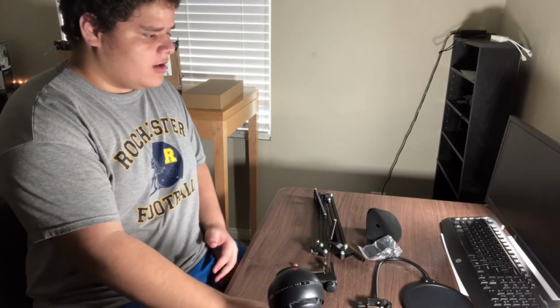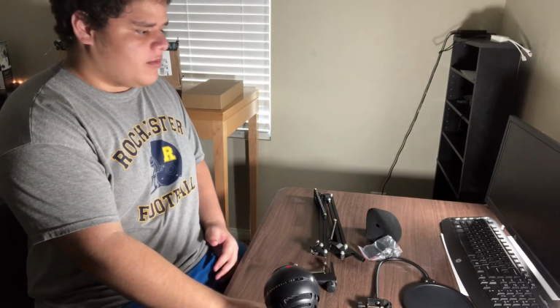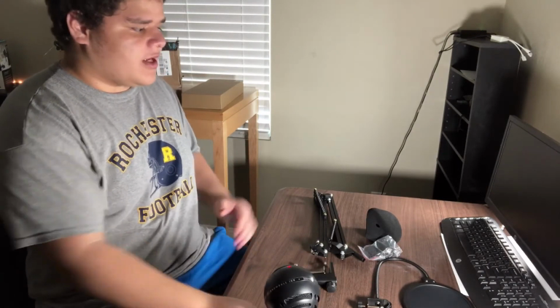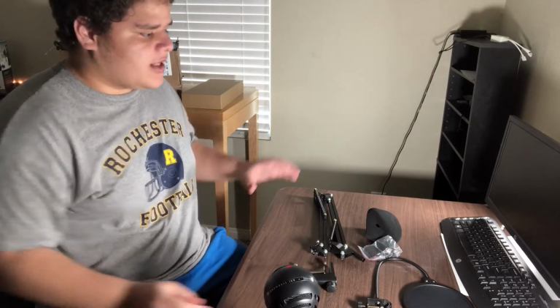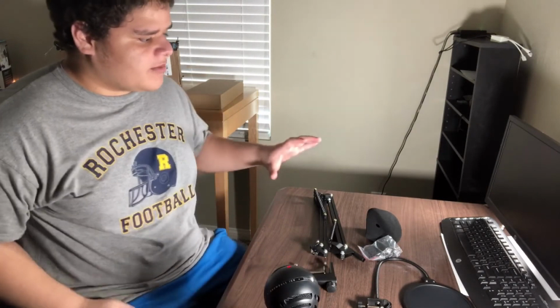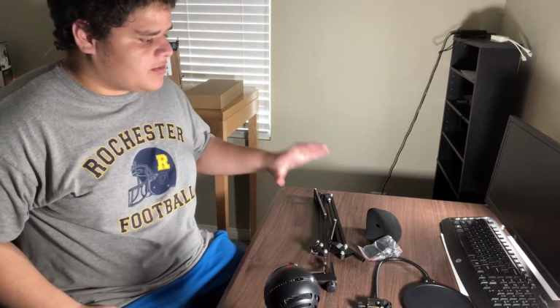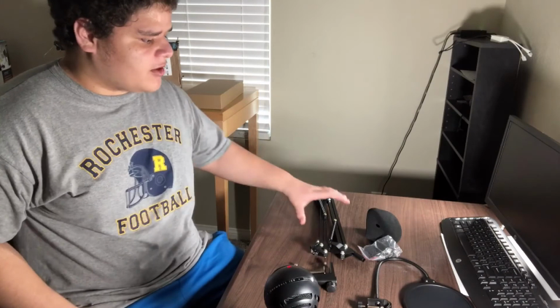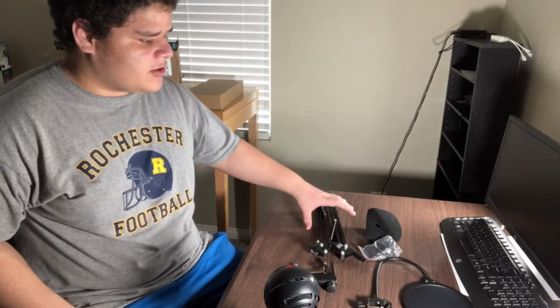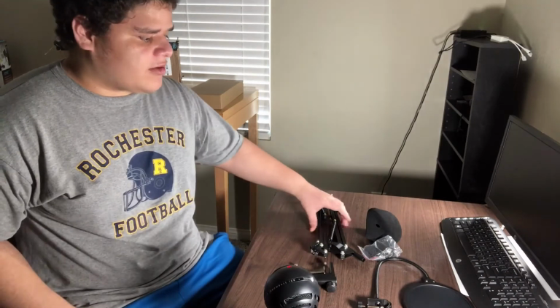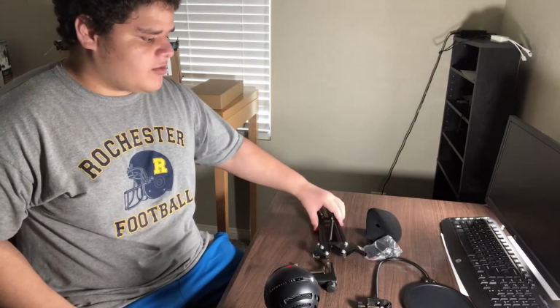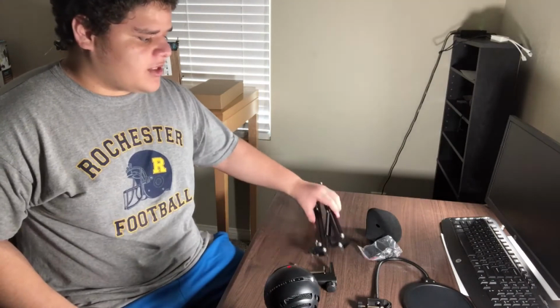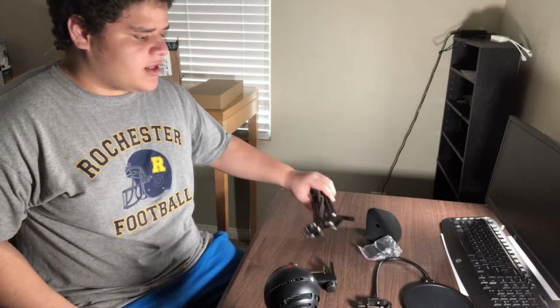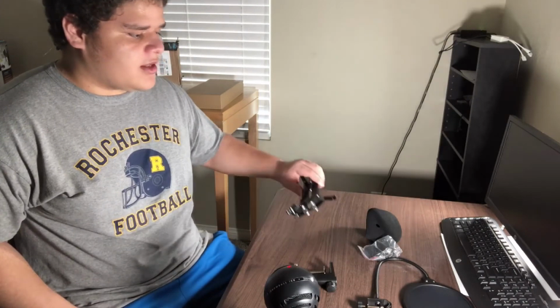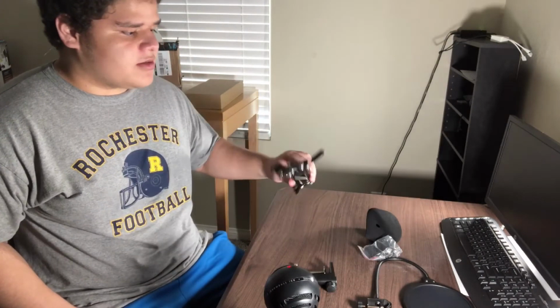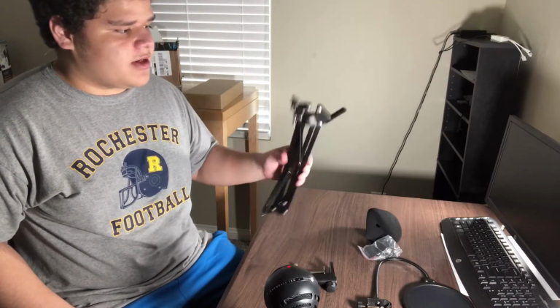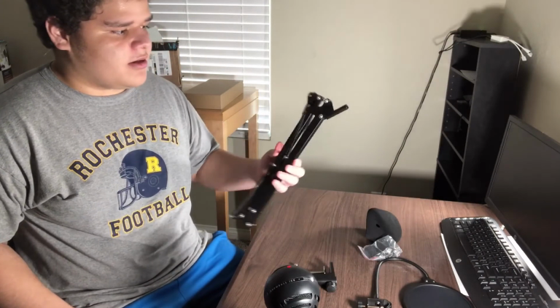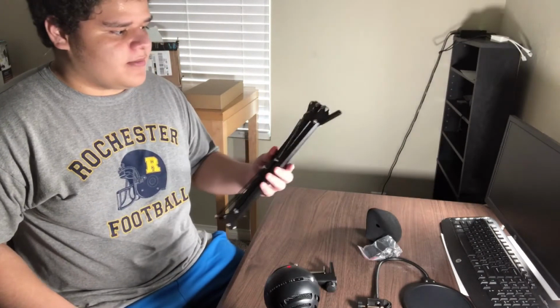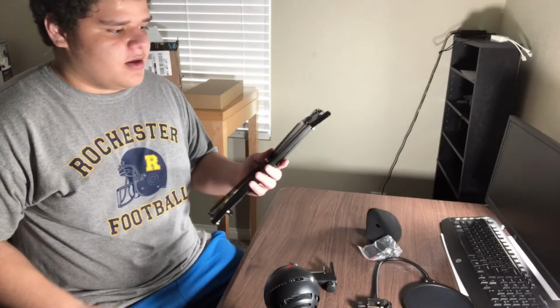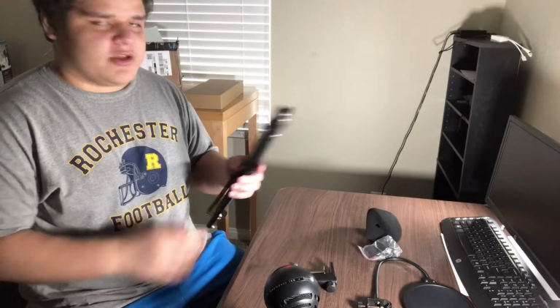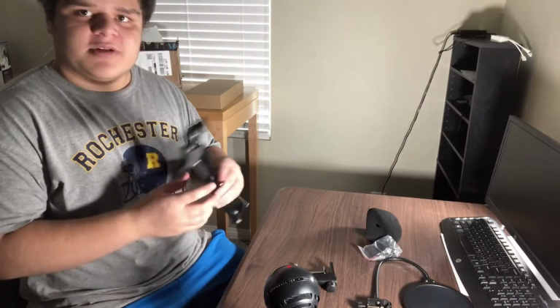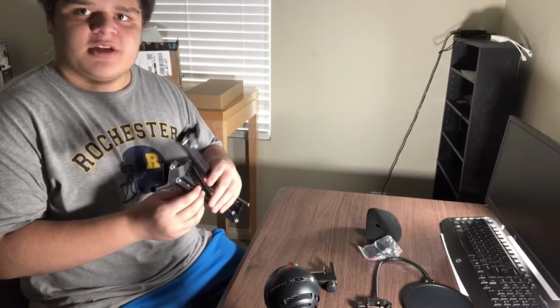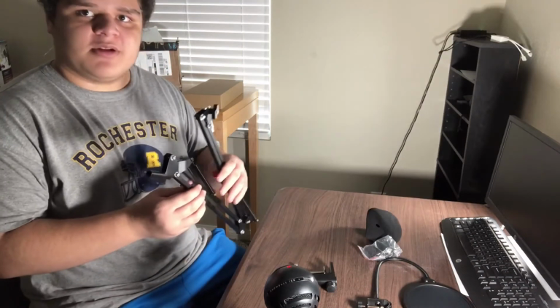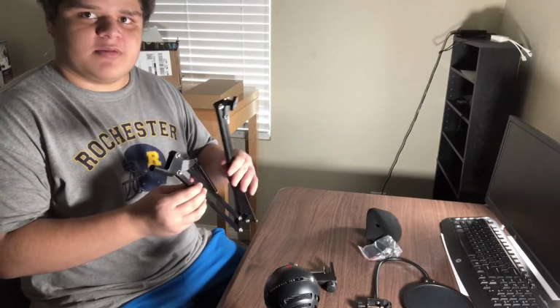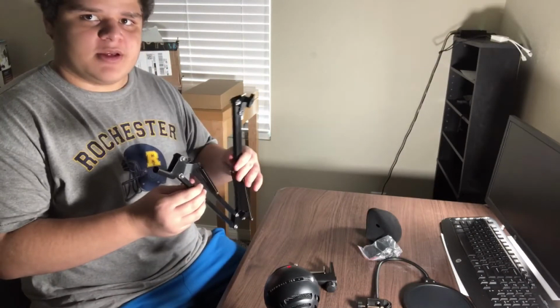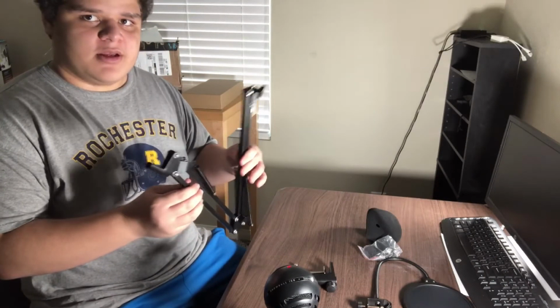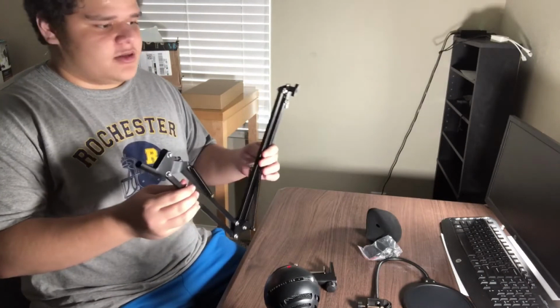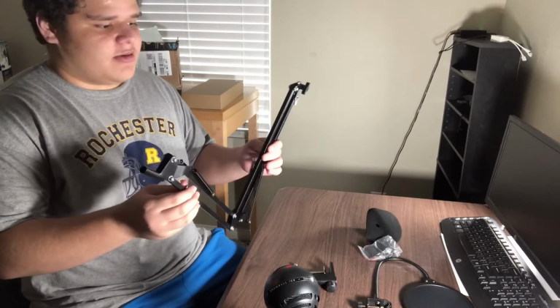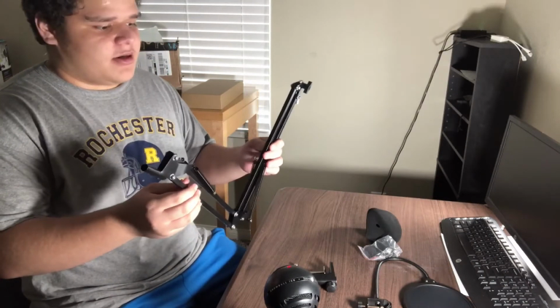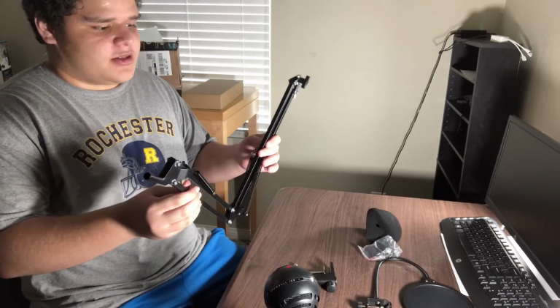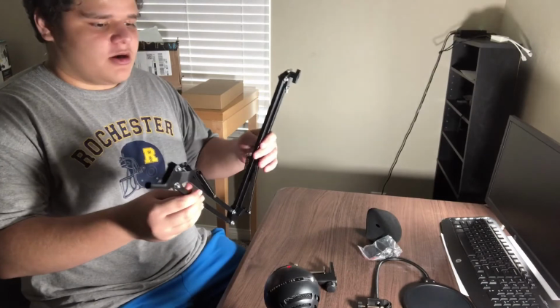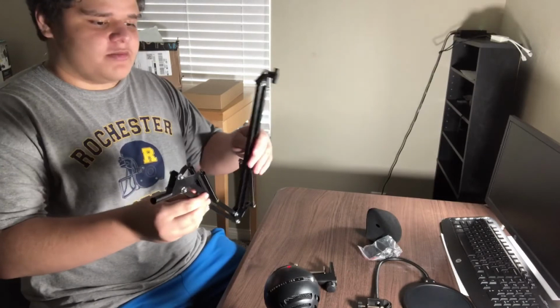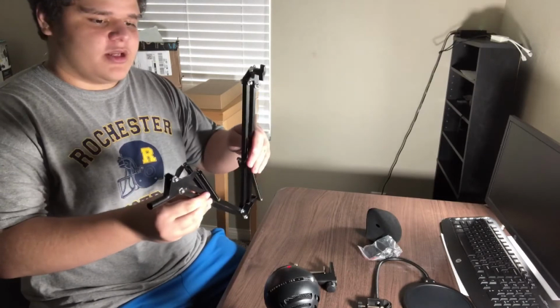But again, thanks to my sponsors, I was able to get this right here, which I'm going to set up in a little bit. So right here, this is the arm stand.